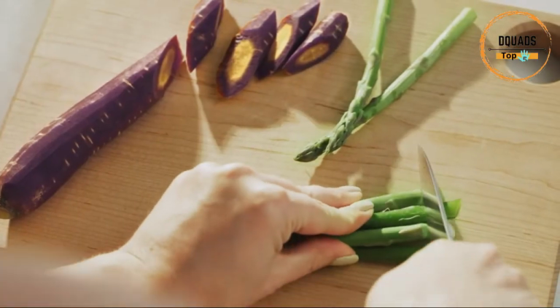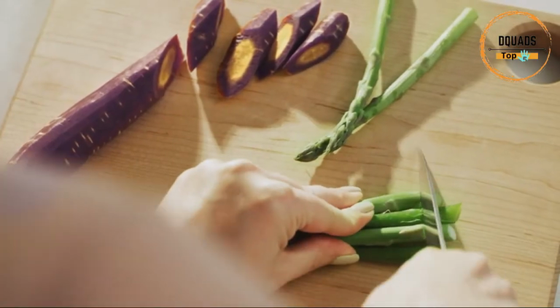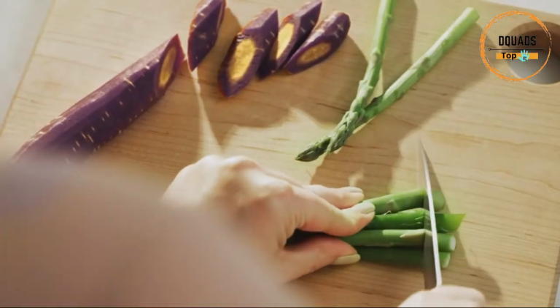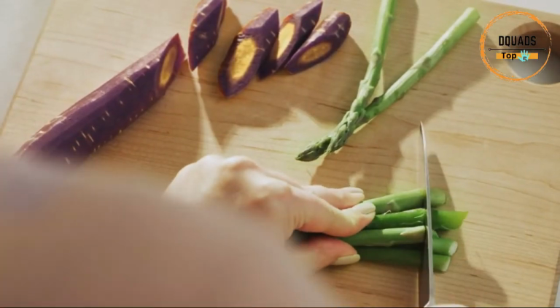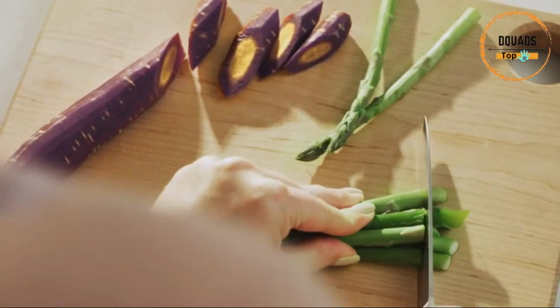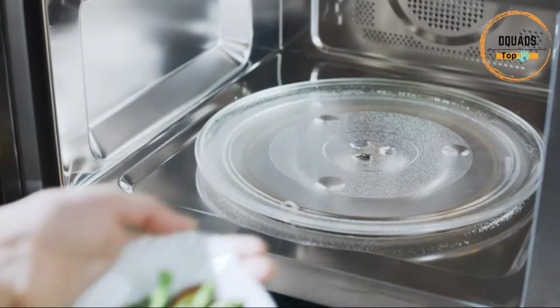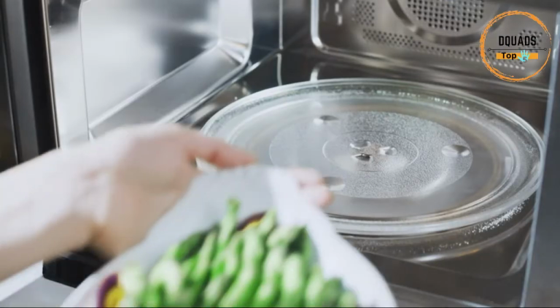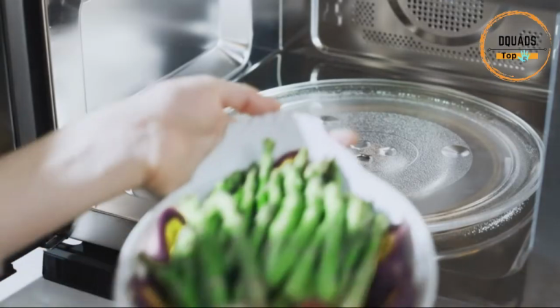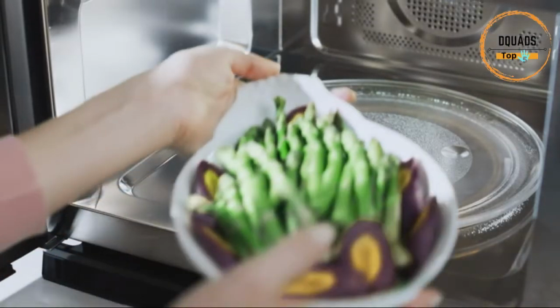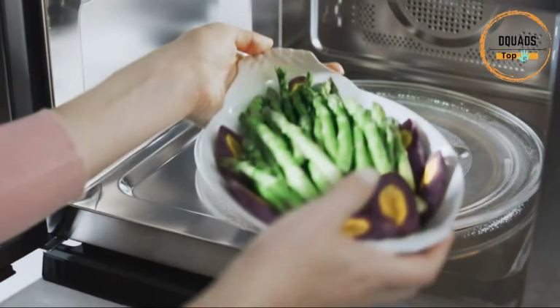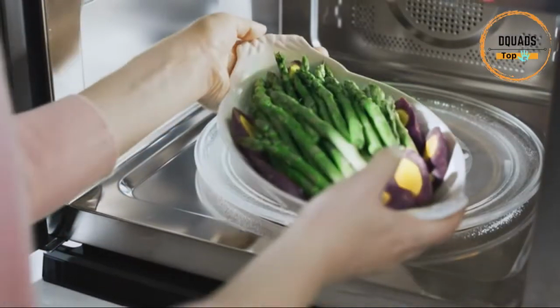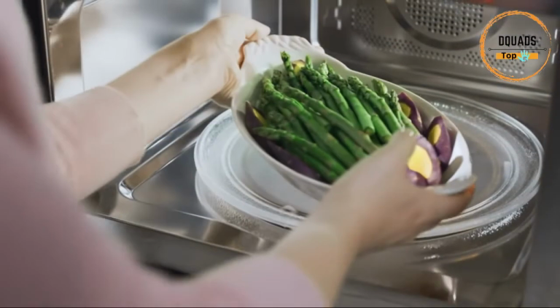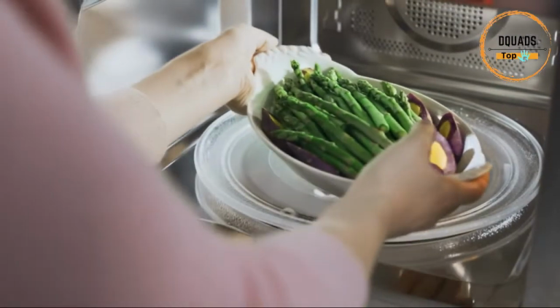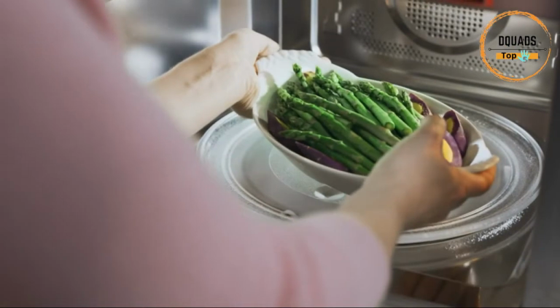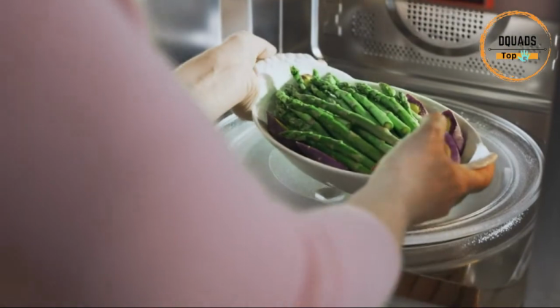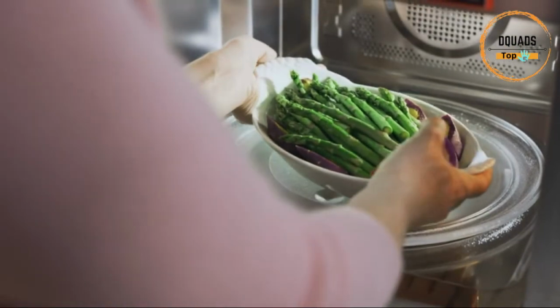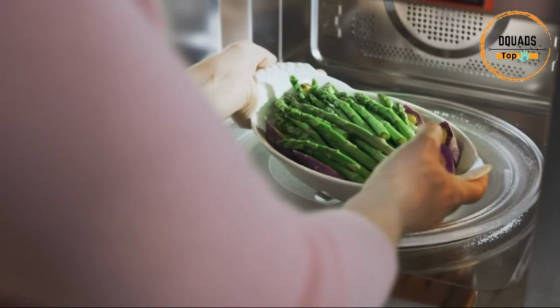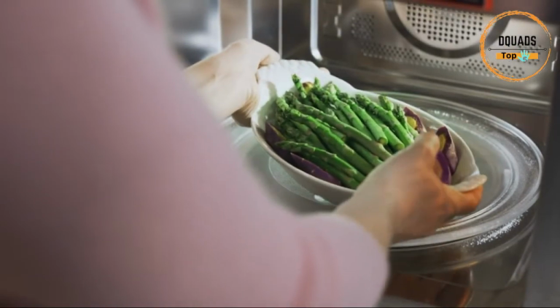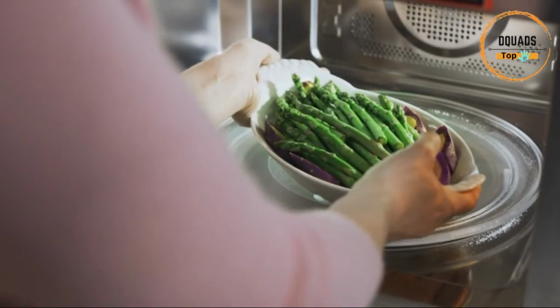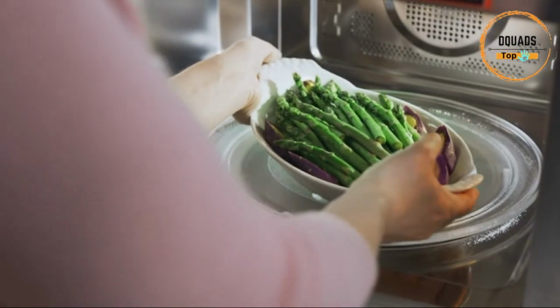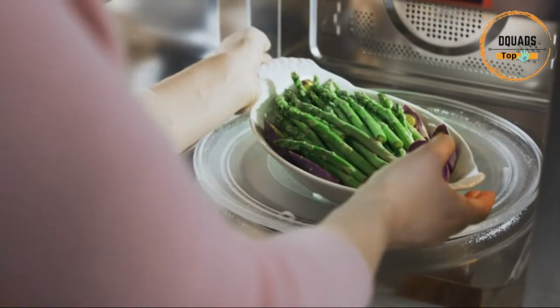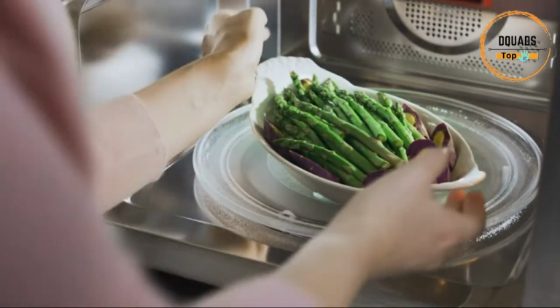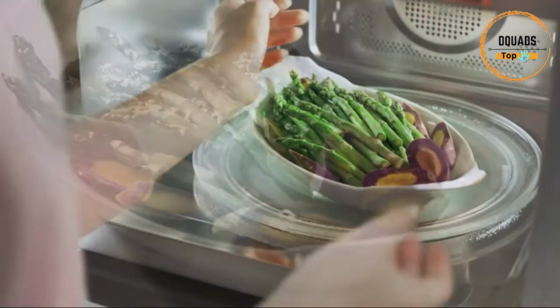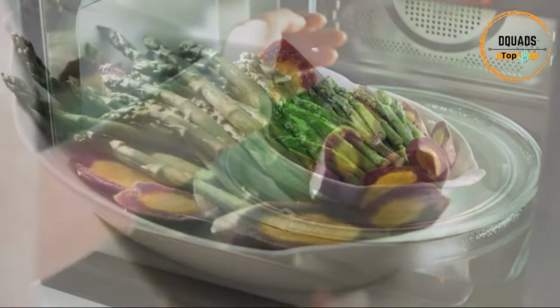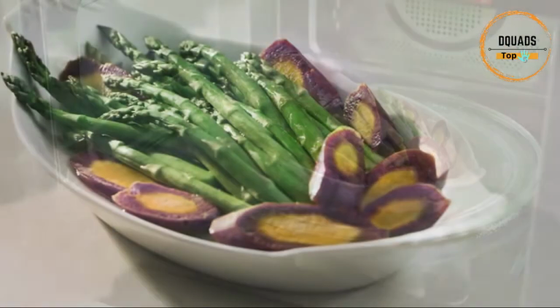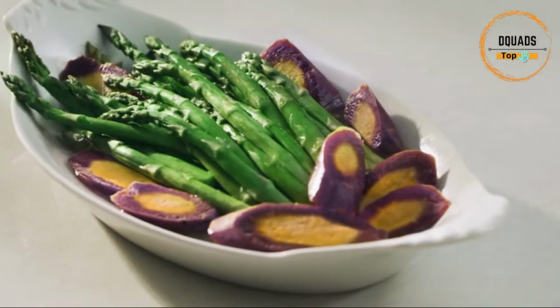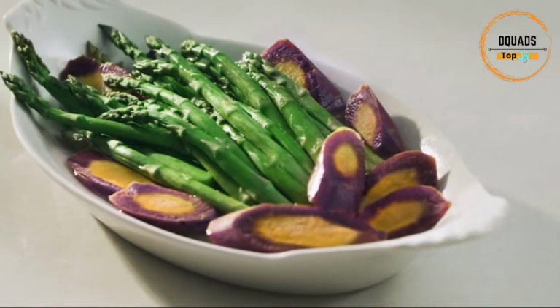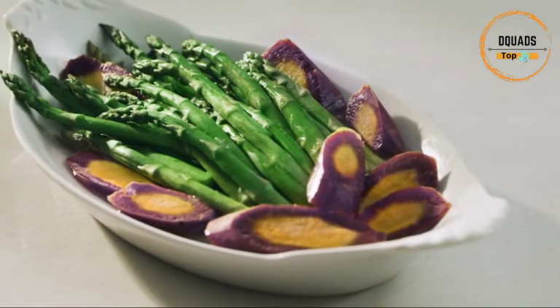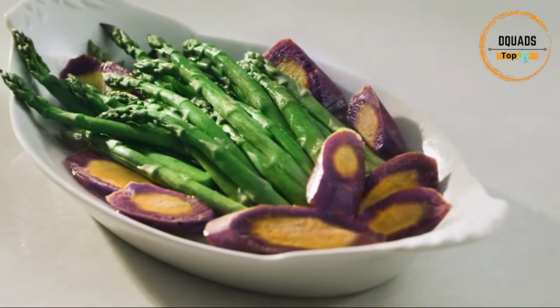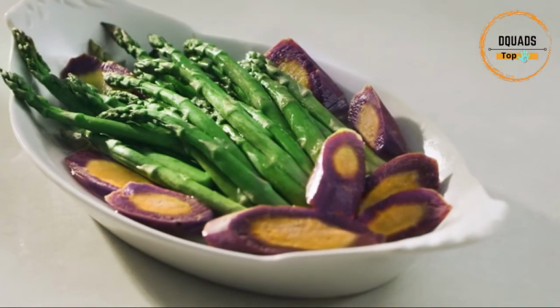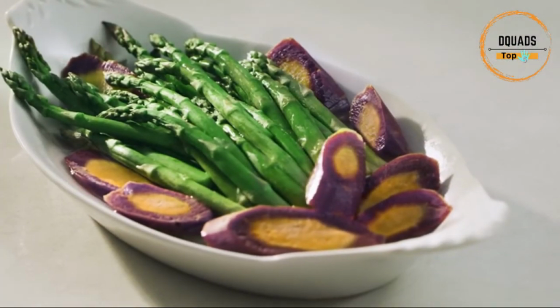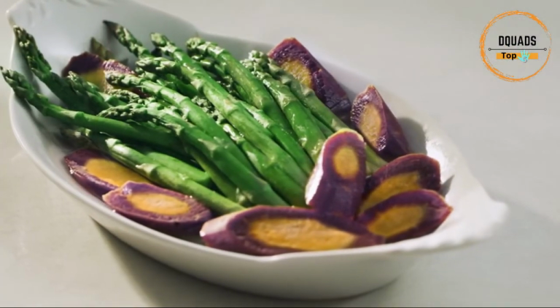You can even broil and bake foods with direct heat, such as fish, chicken, and fresh oven-baked goods.